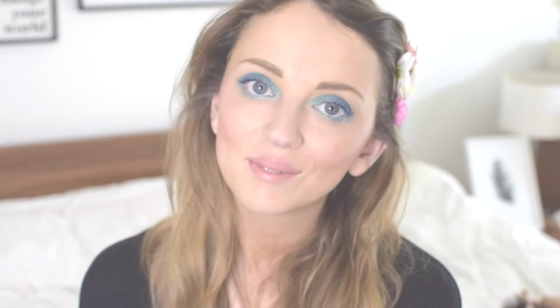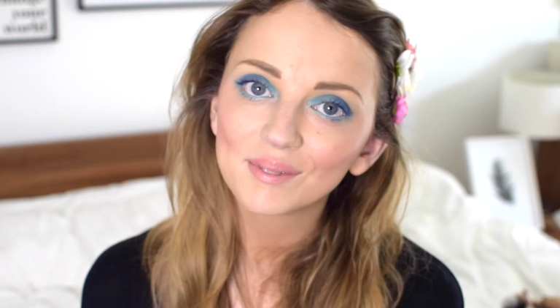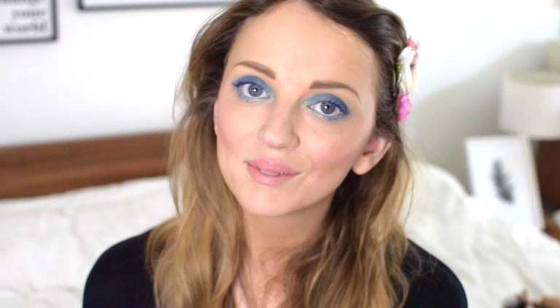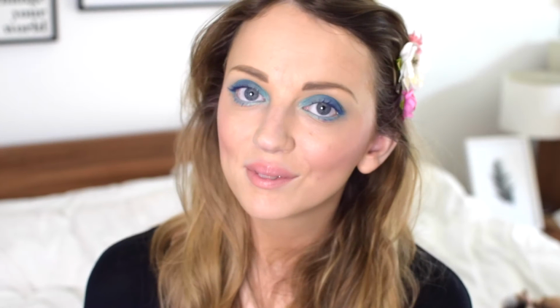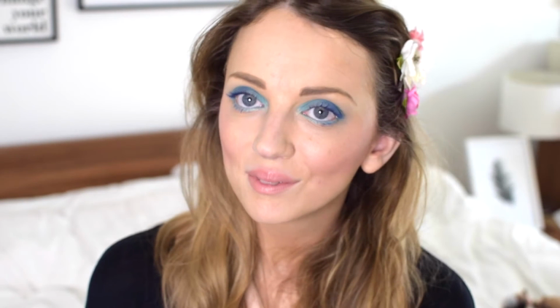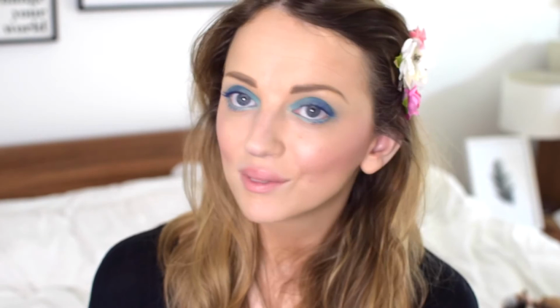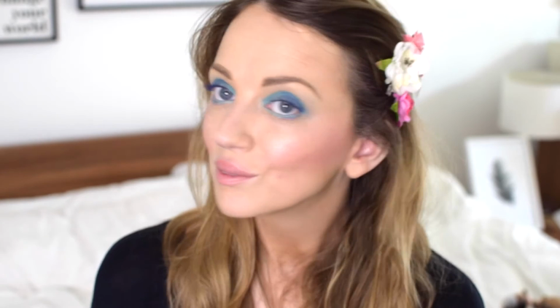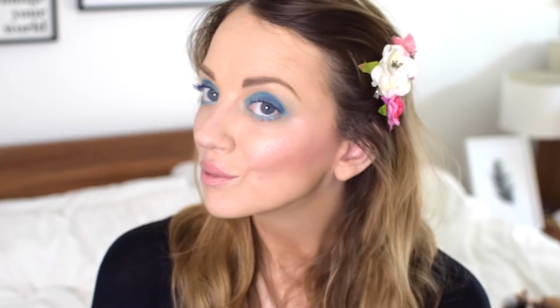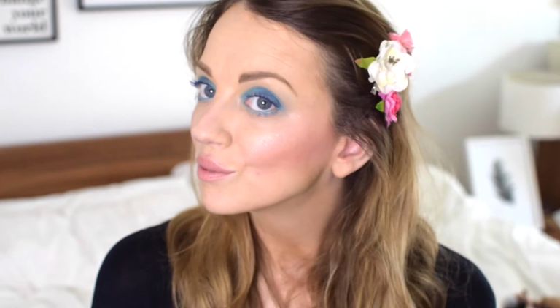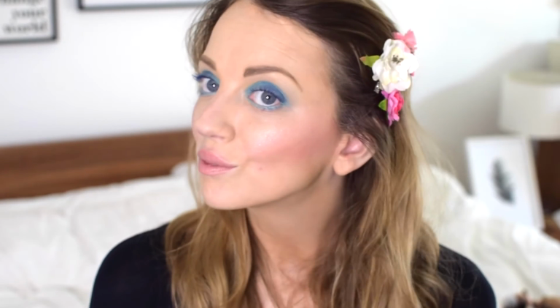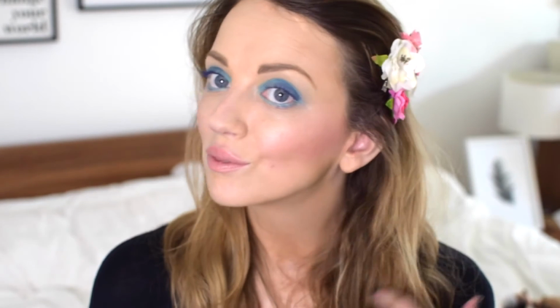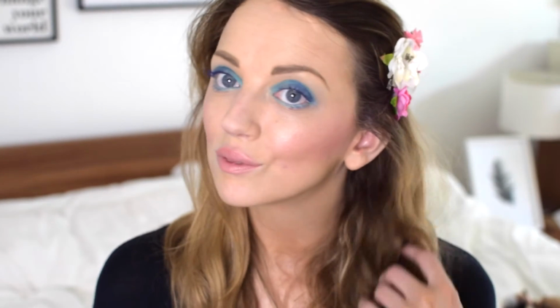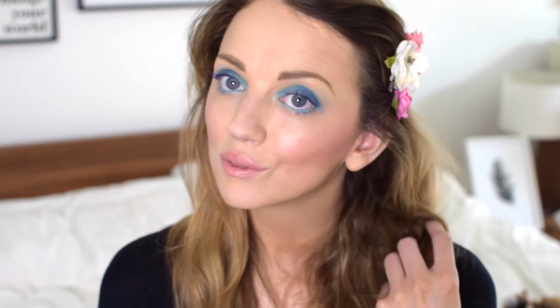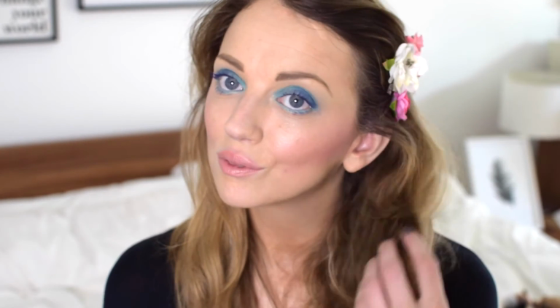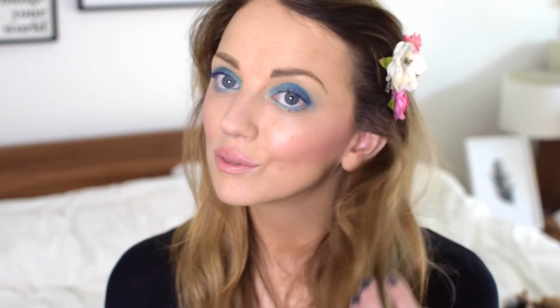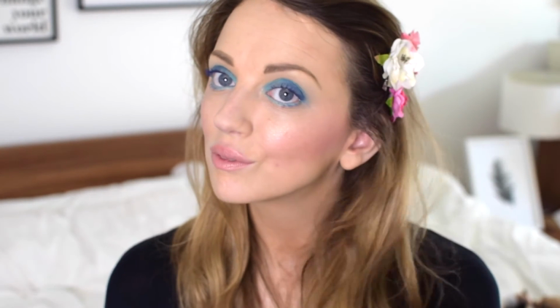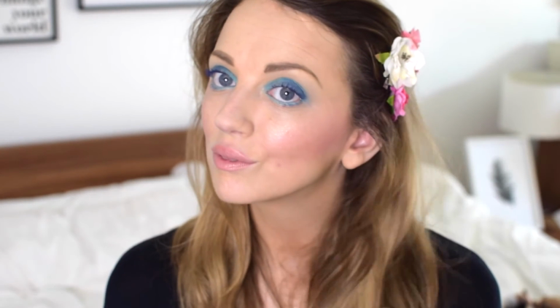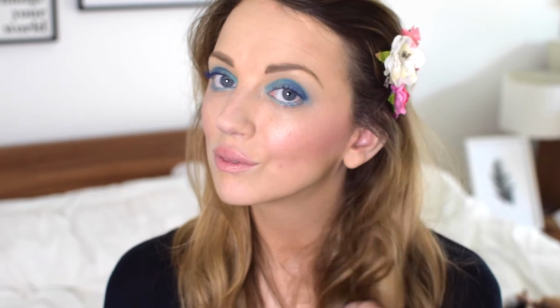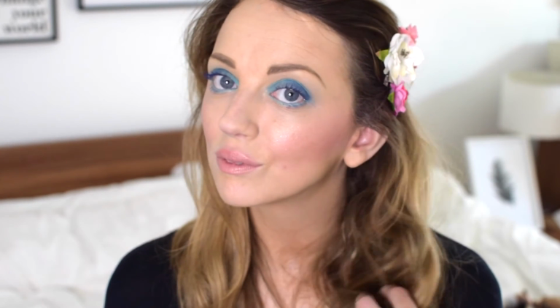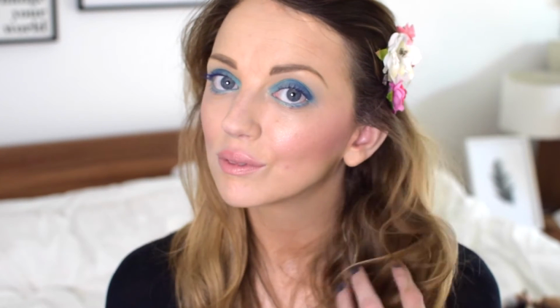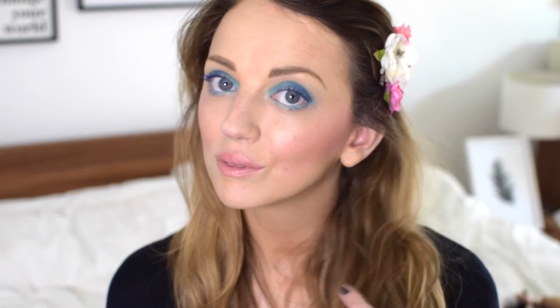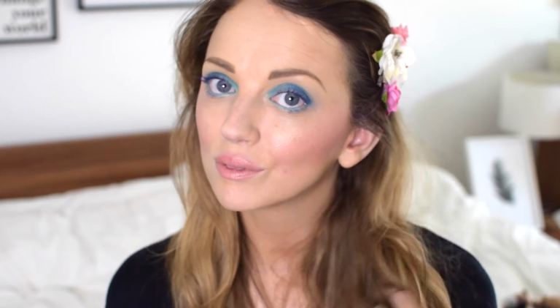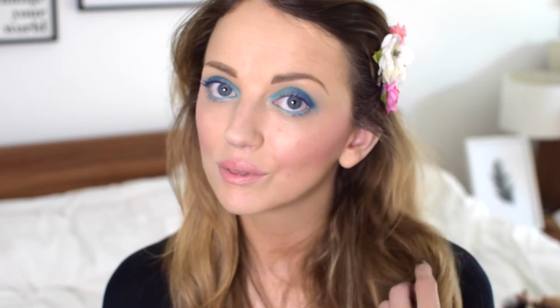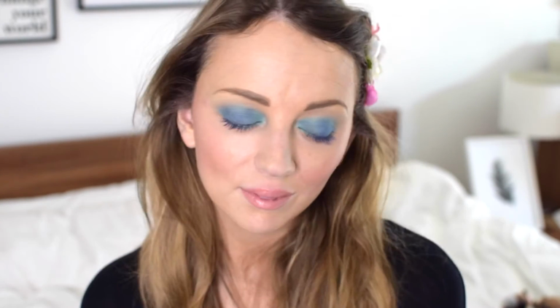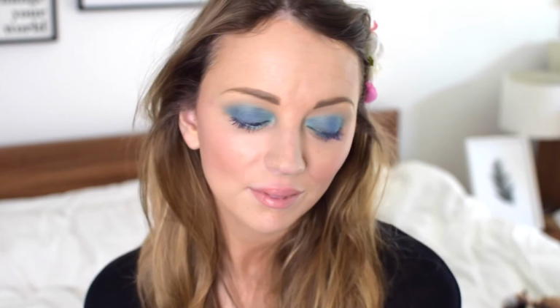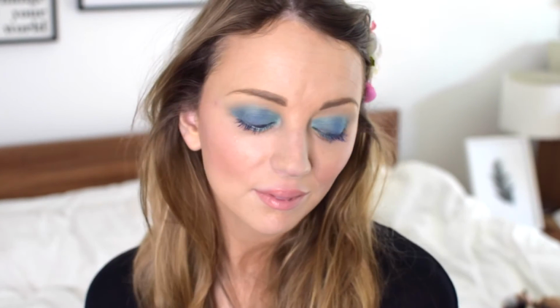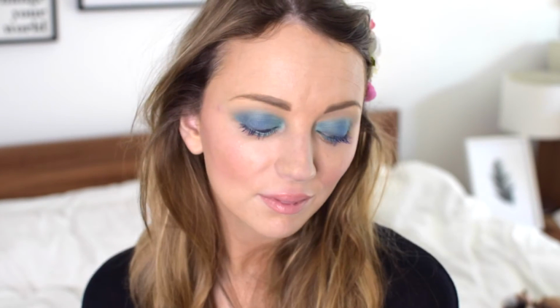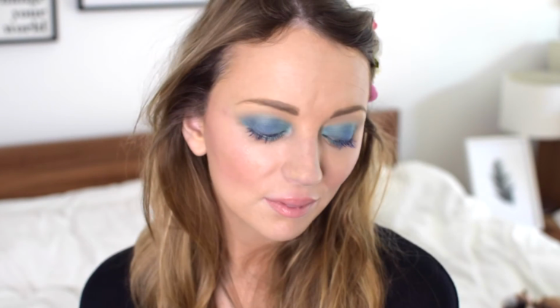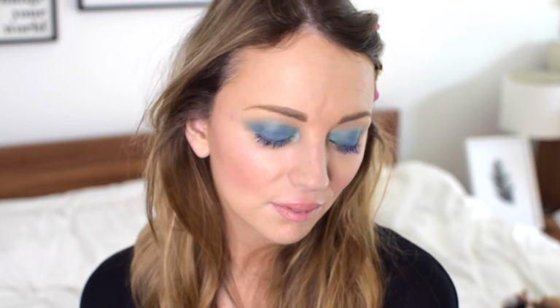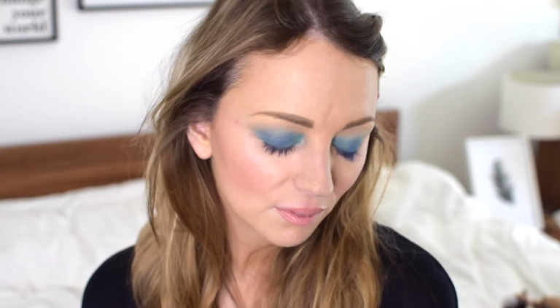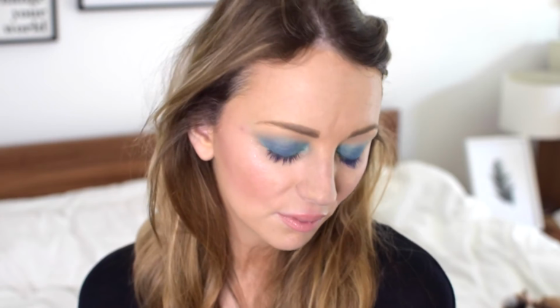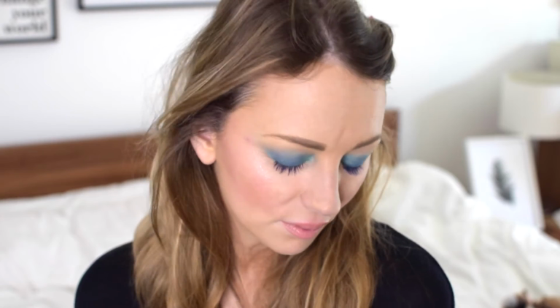Hey everyone, today I've got a spring makeup tutorial for you and it's inspired by Kendall Jenner's look at the DVF show.